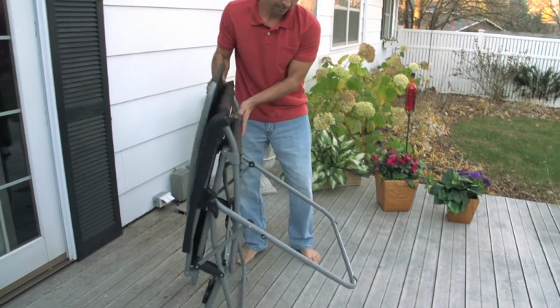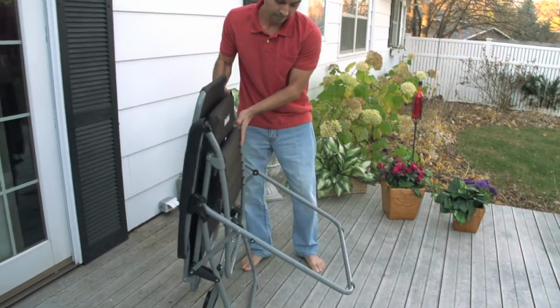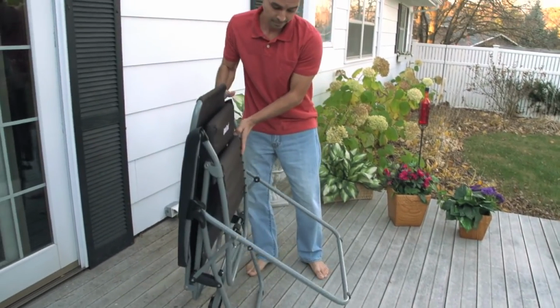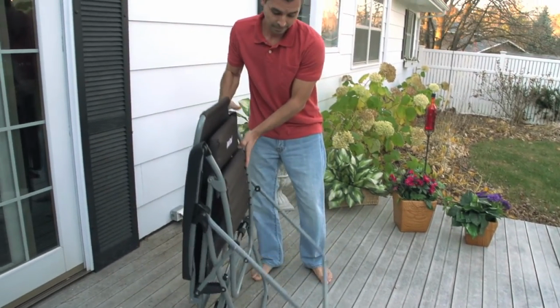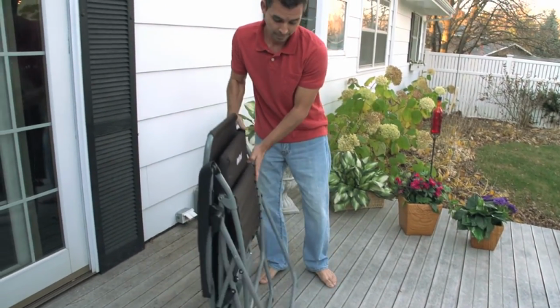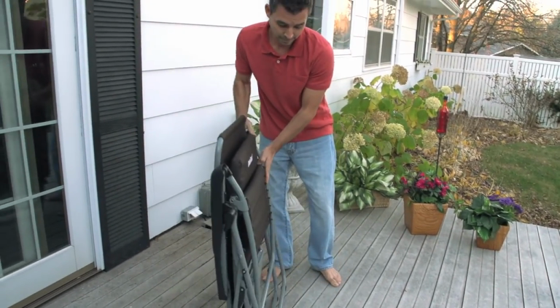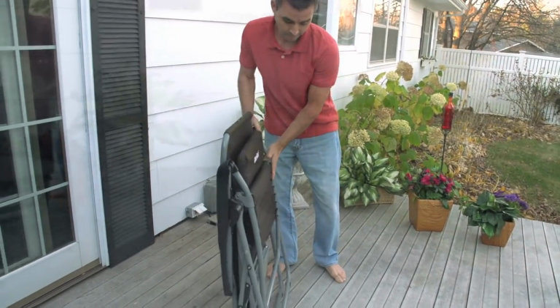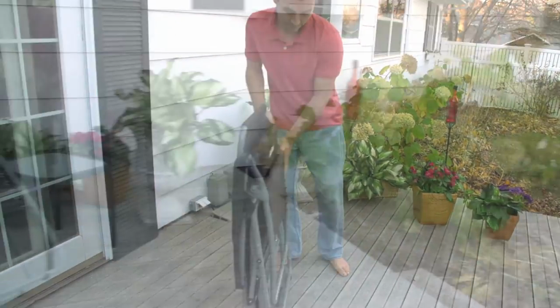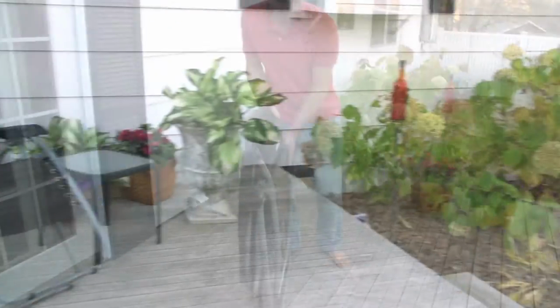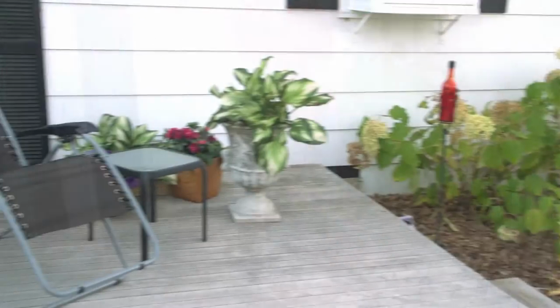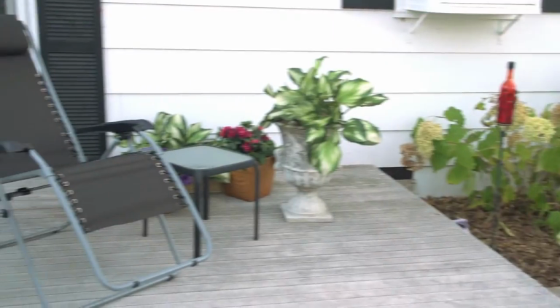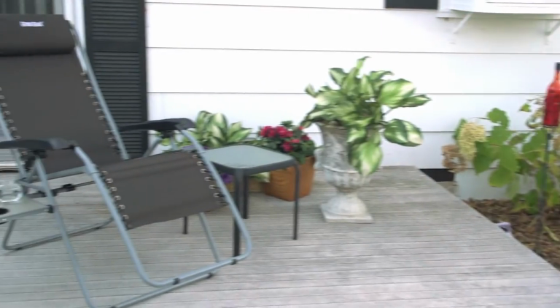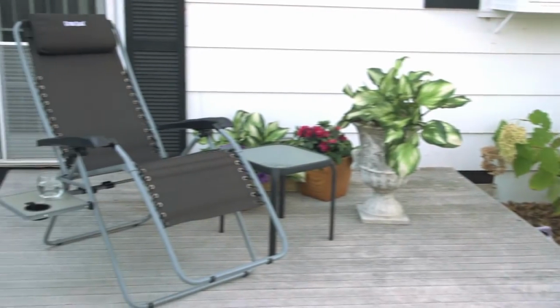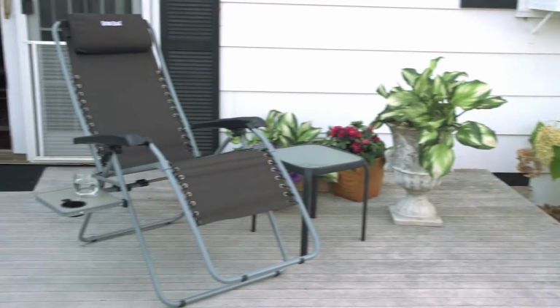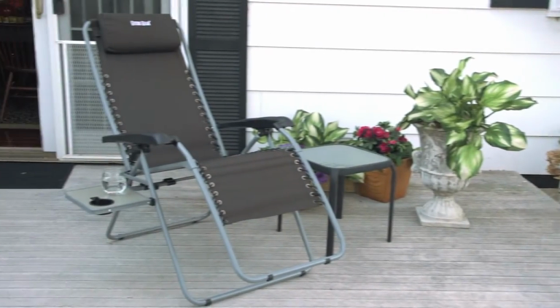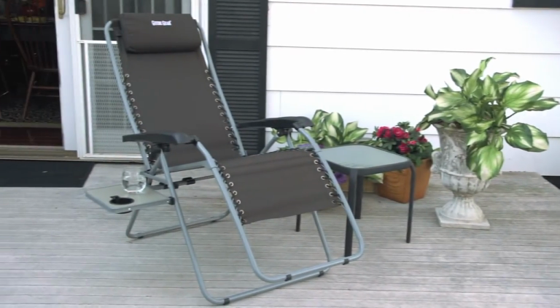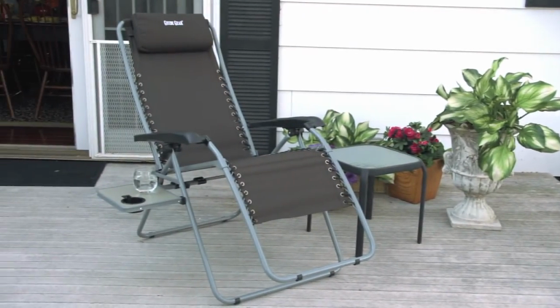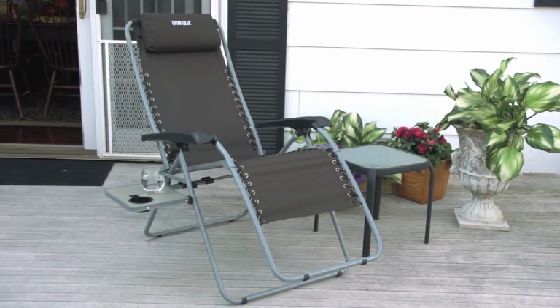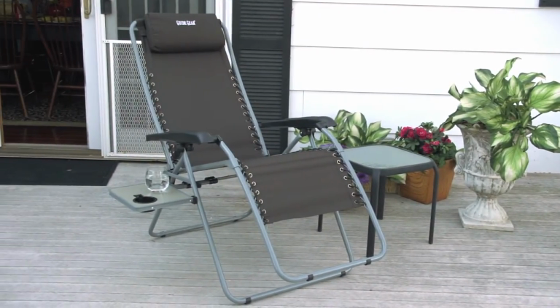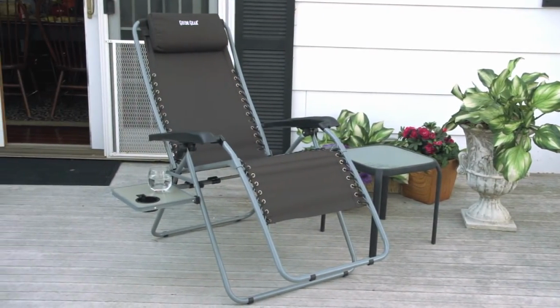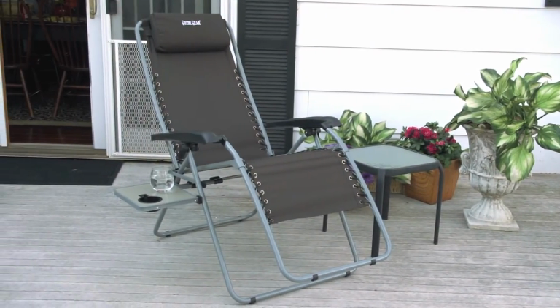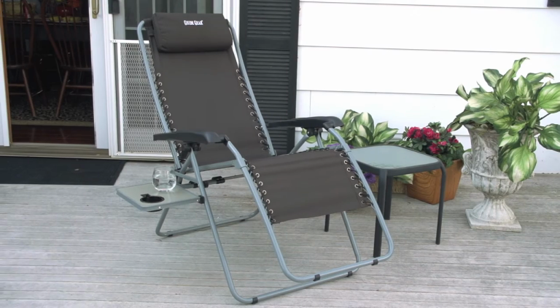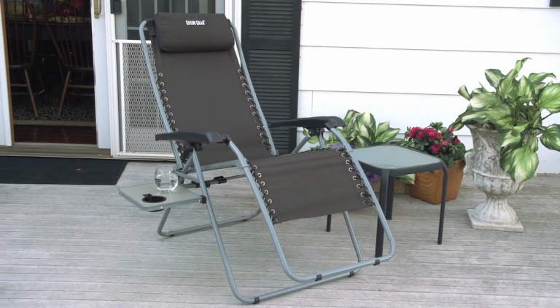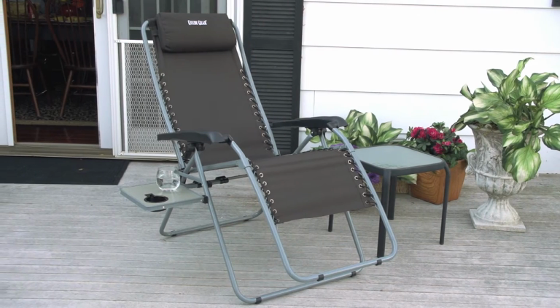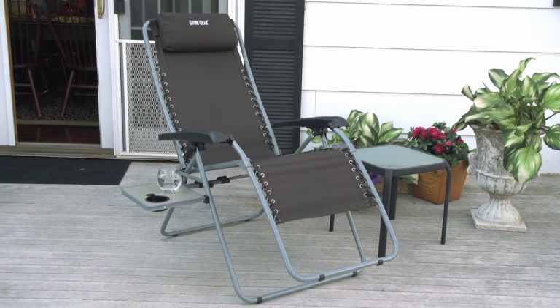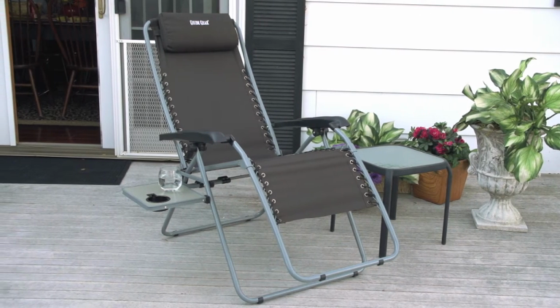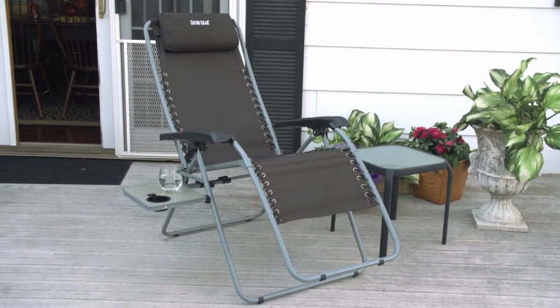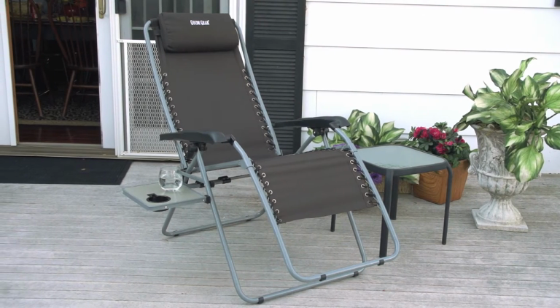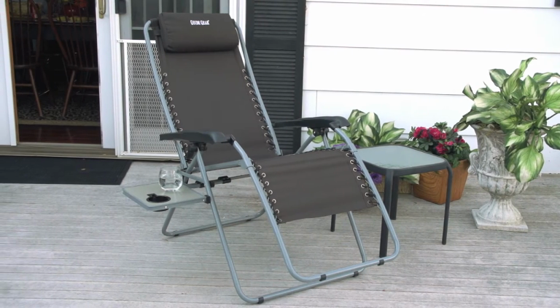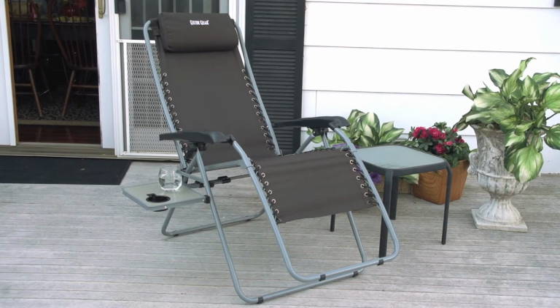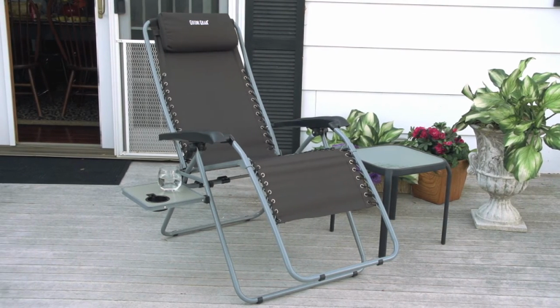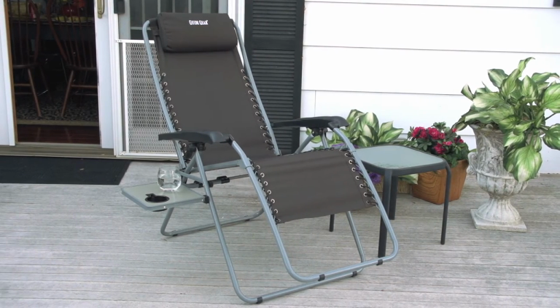Treat your tired bones to weightless relief. Order your Zero Gravity Lounge Chair today.